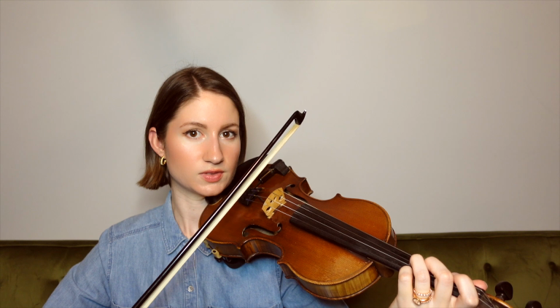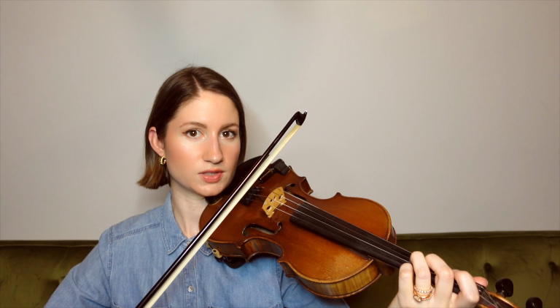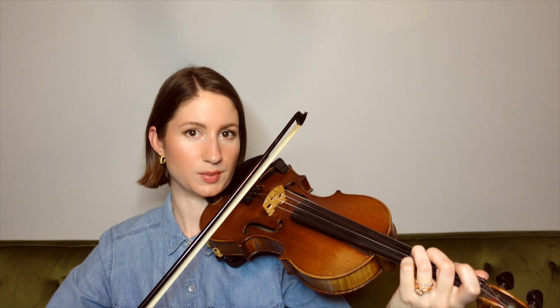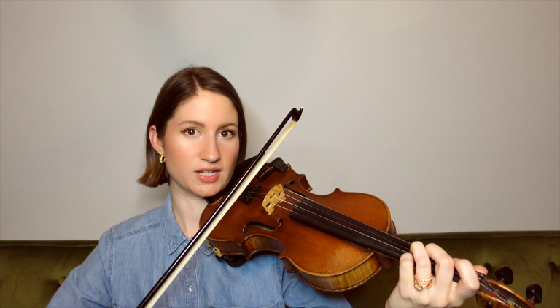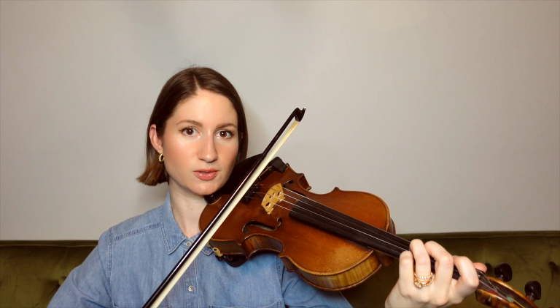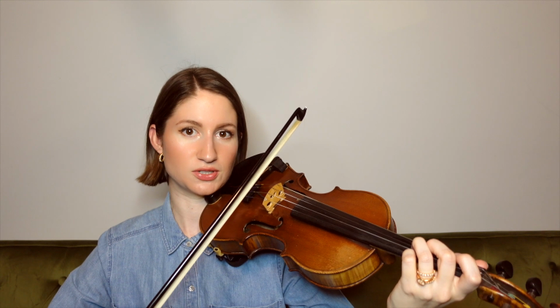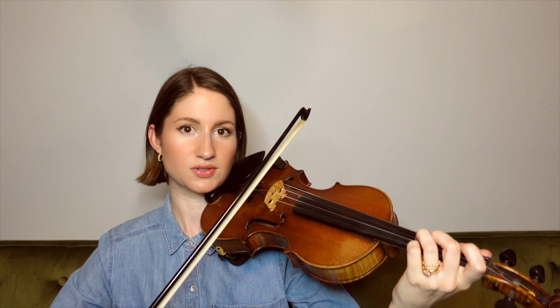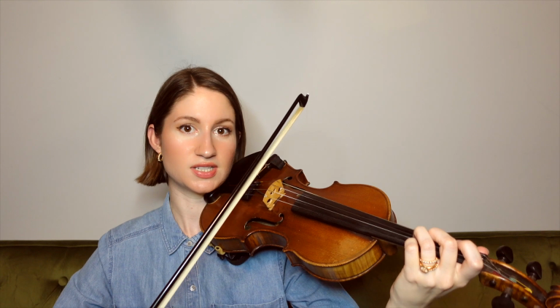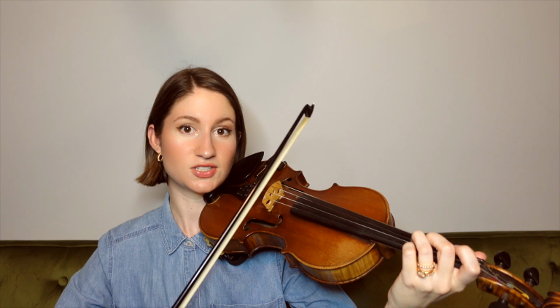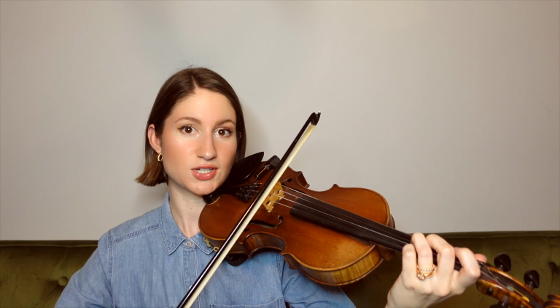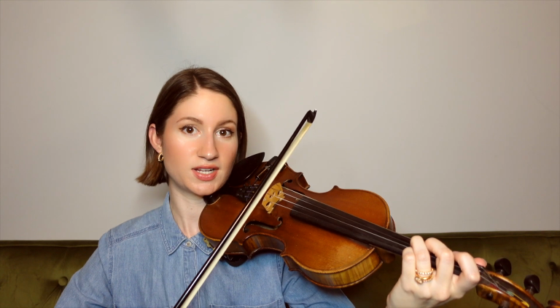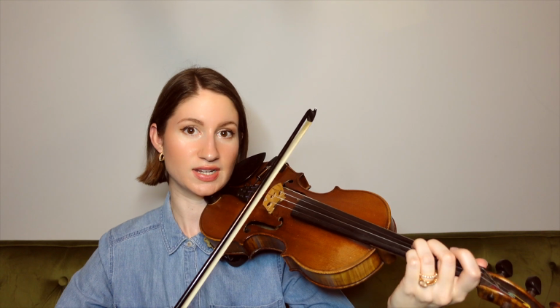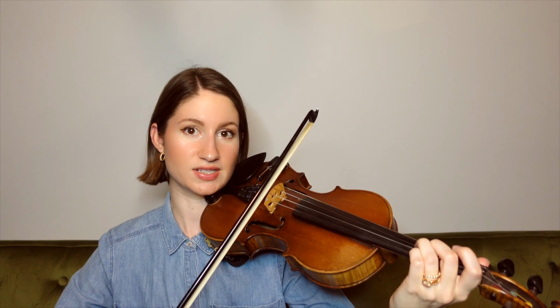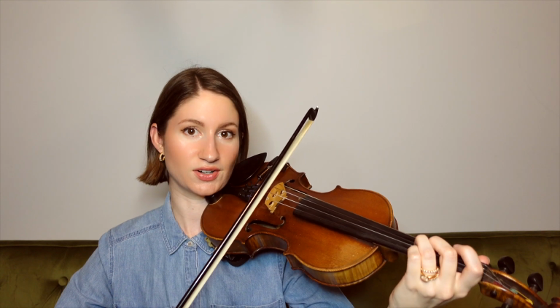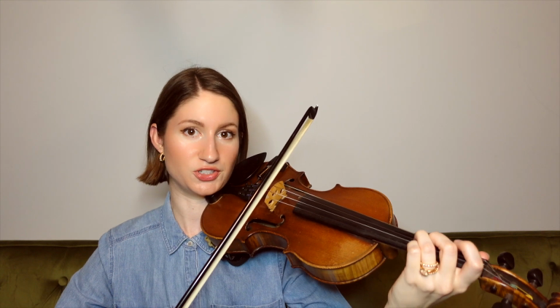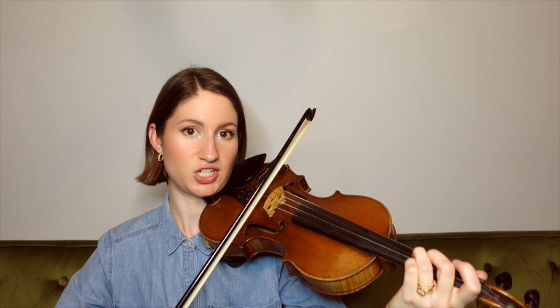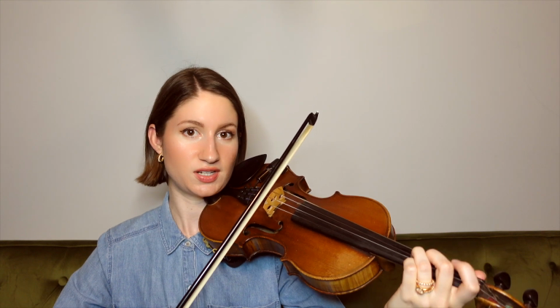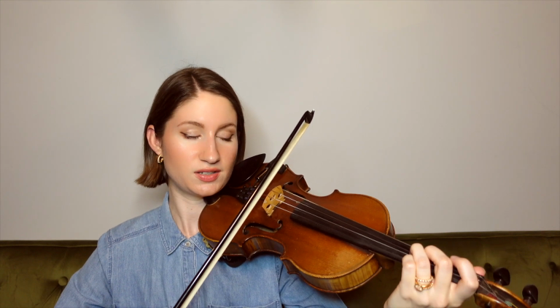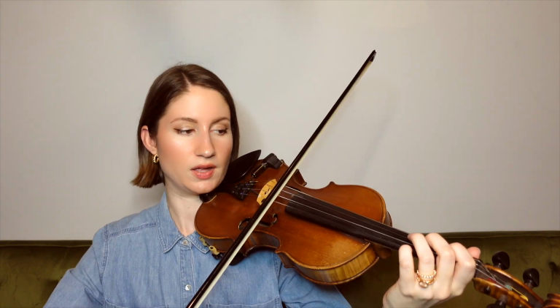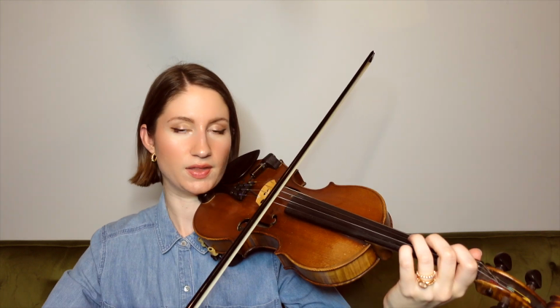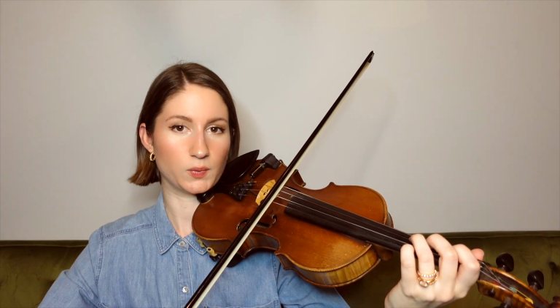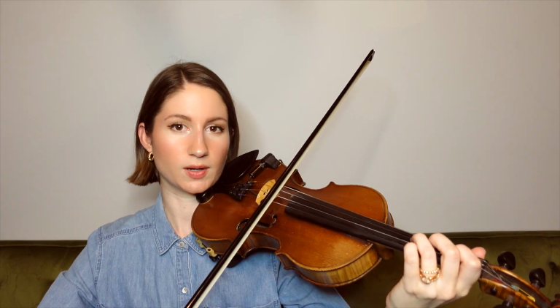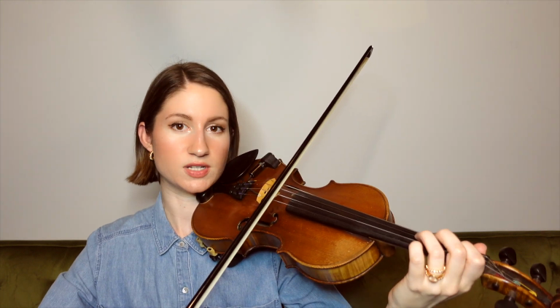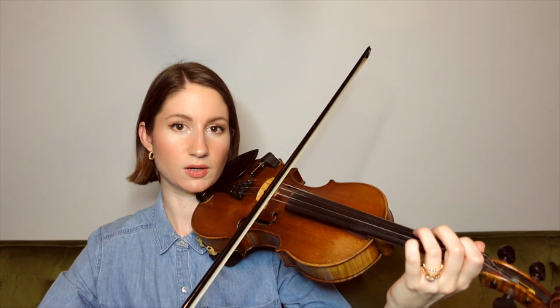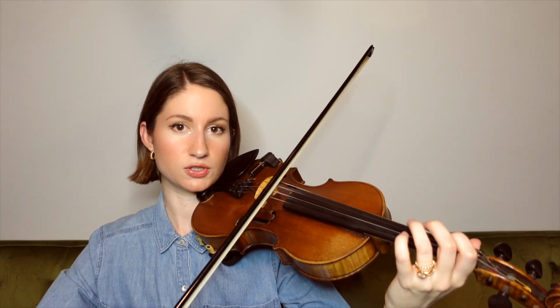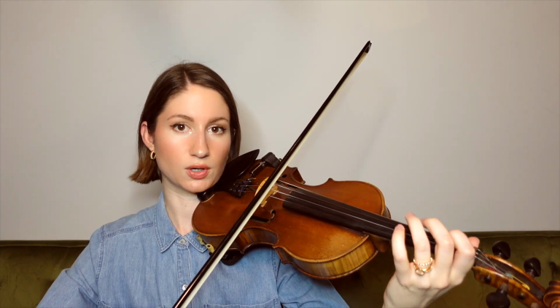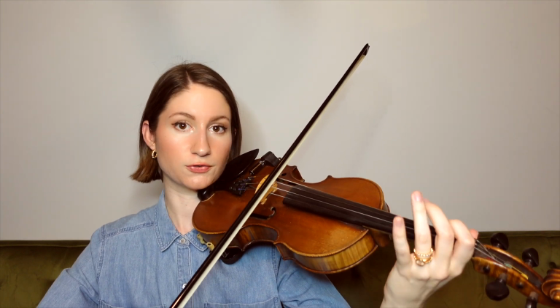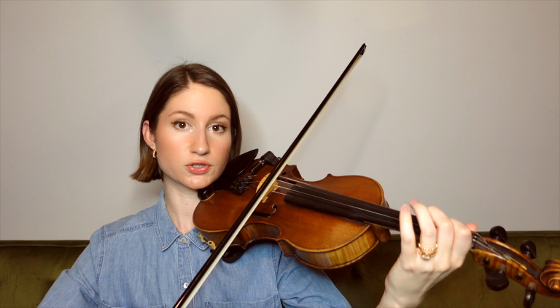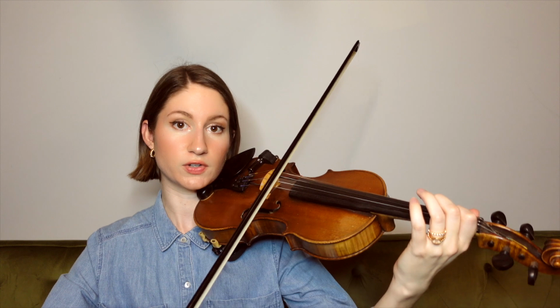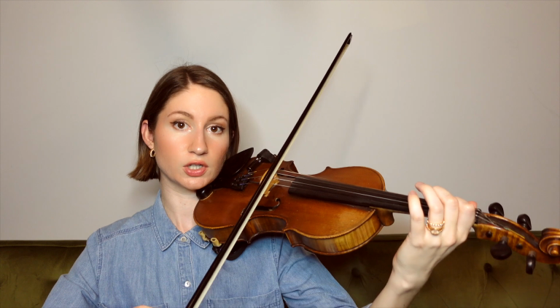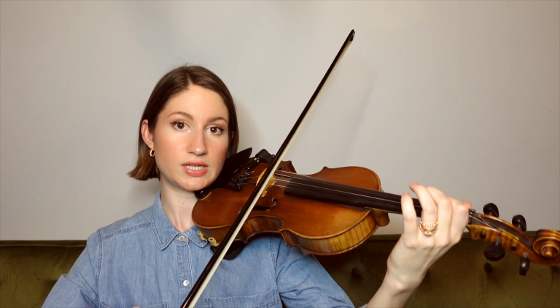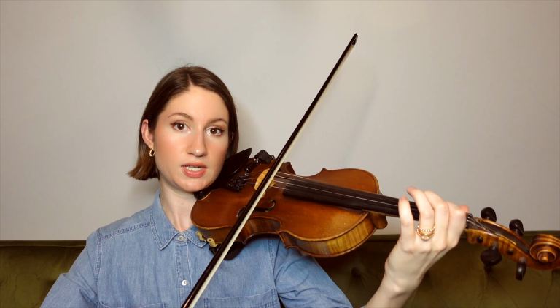Coming down to the D string, ending on a G, and then we come down to our first finger E on the D string.